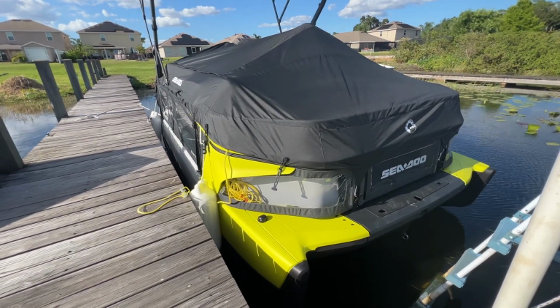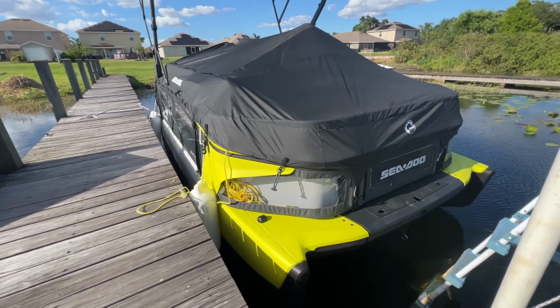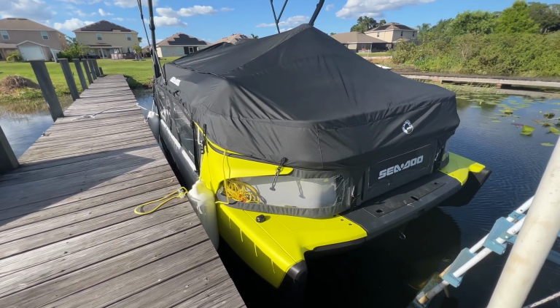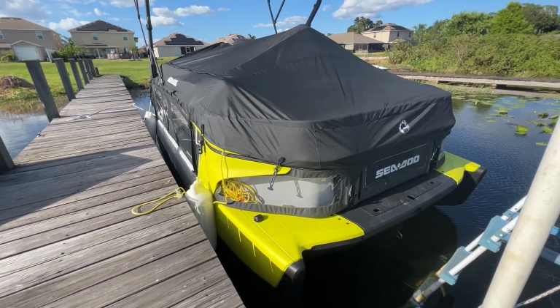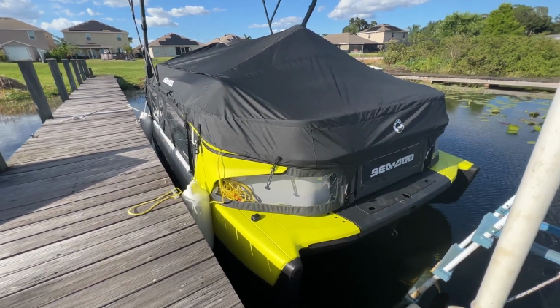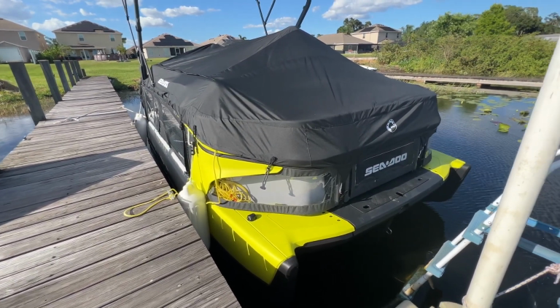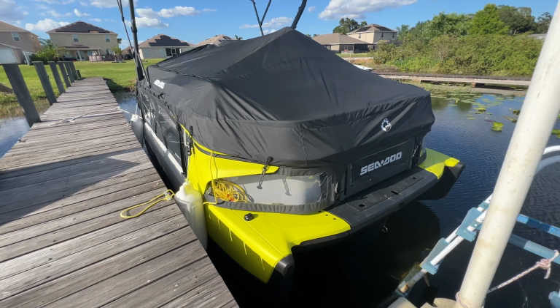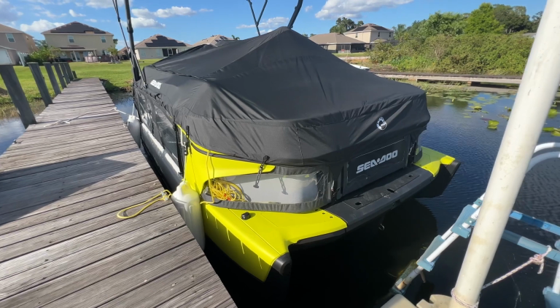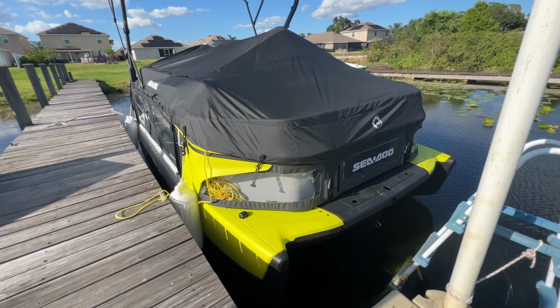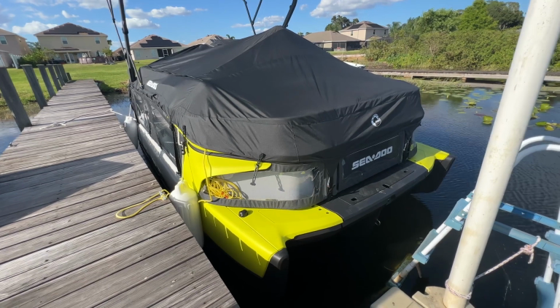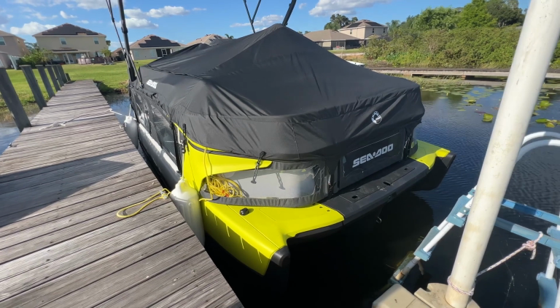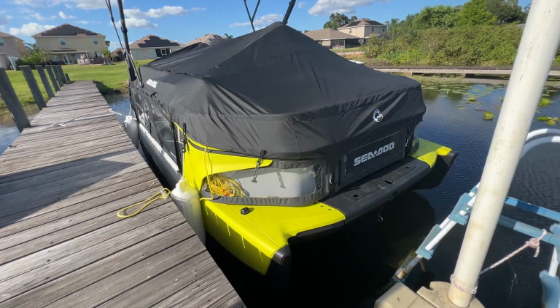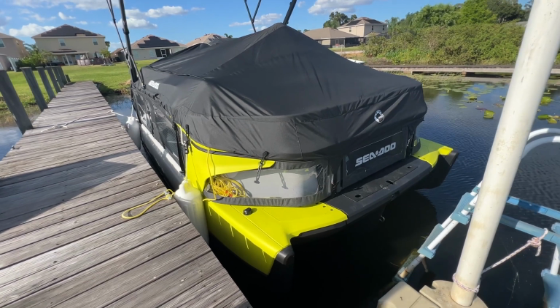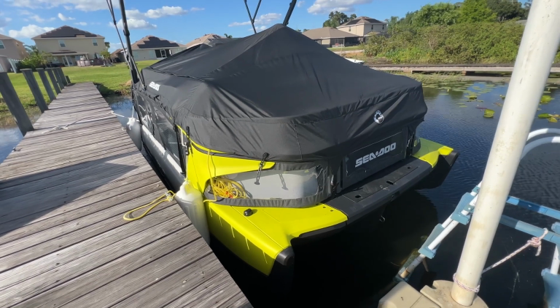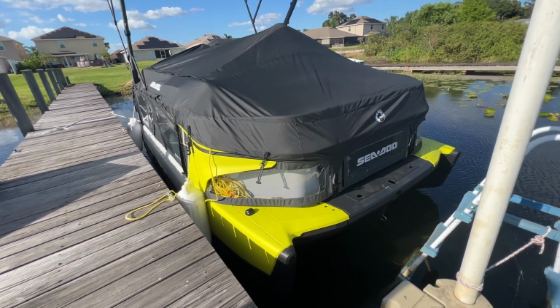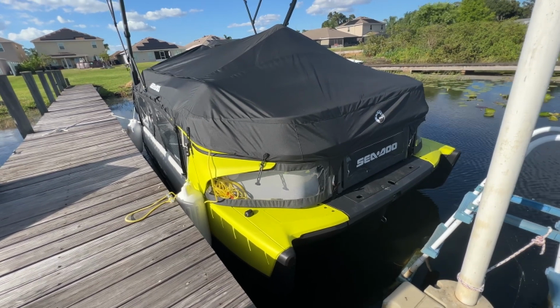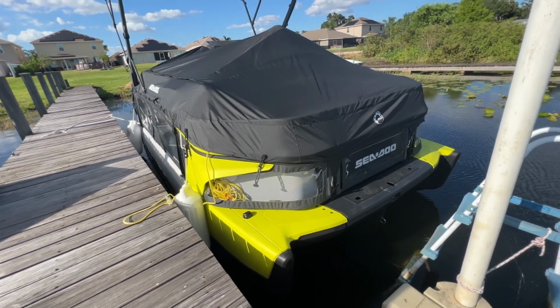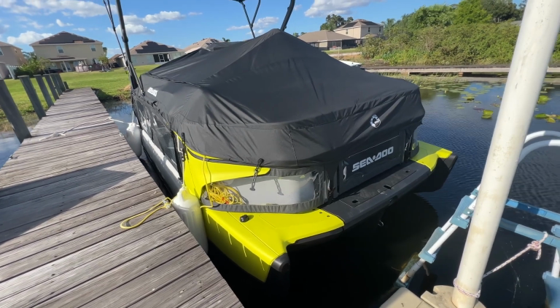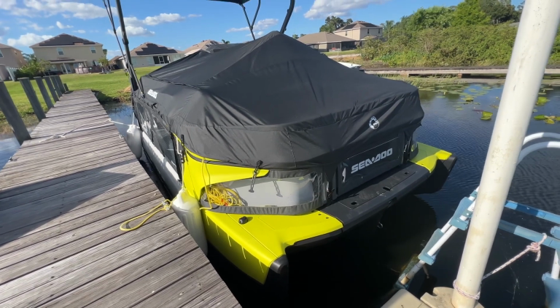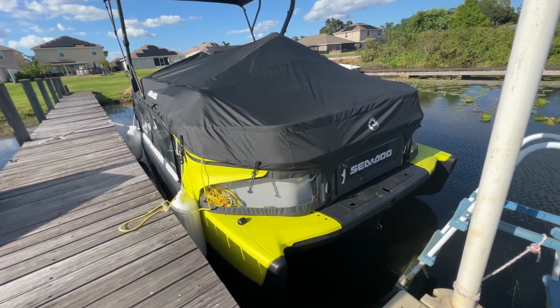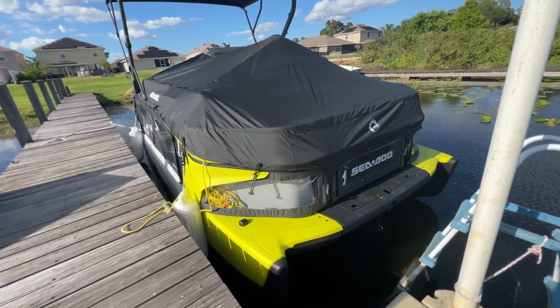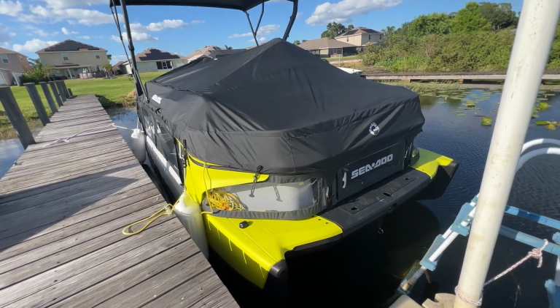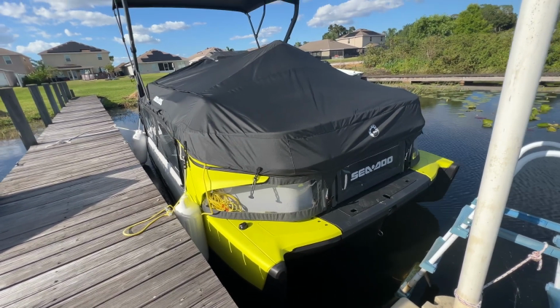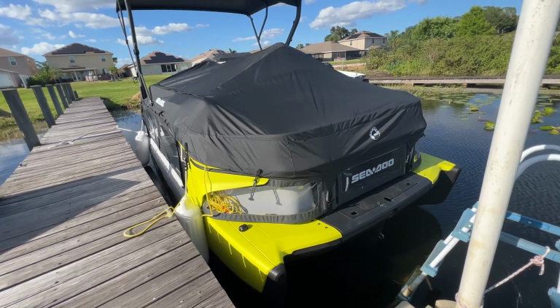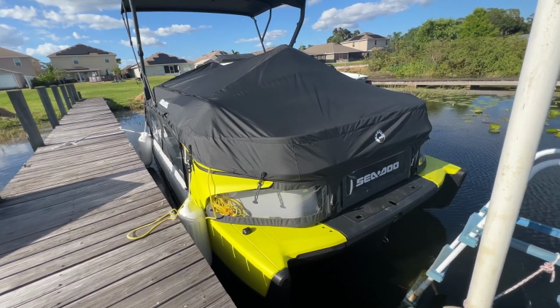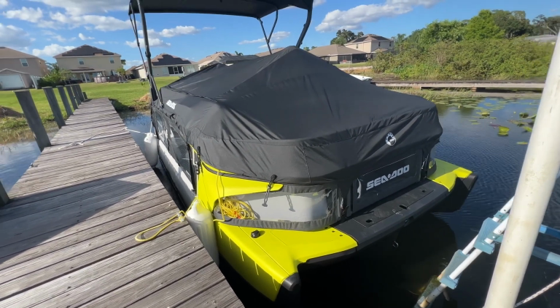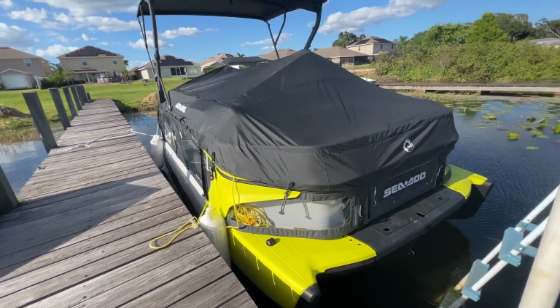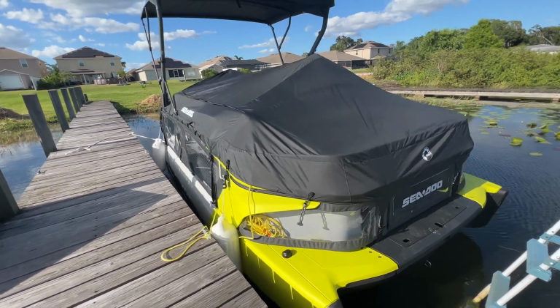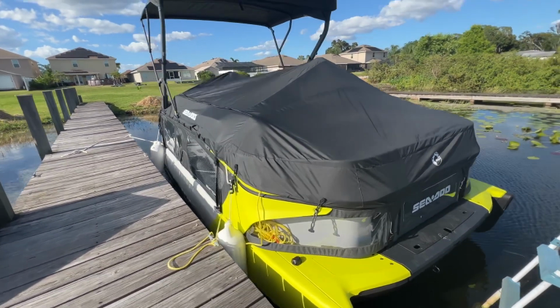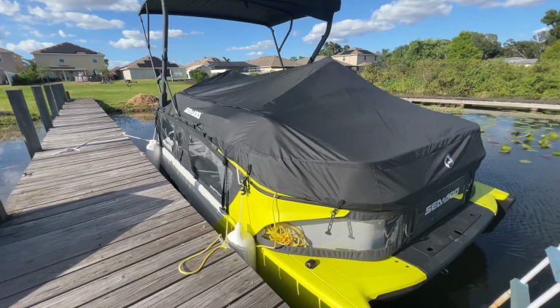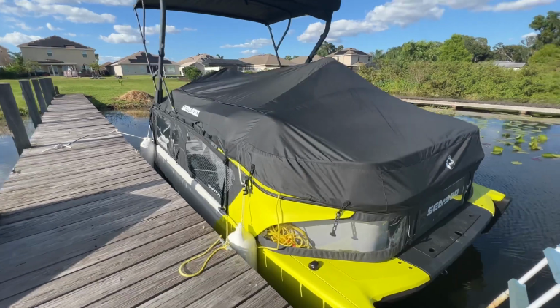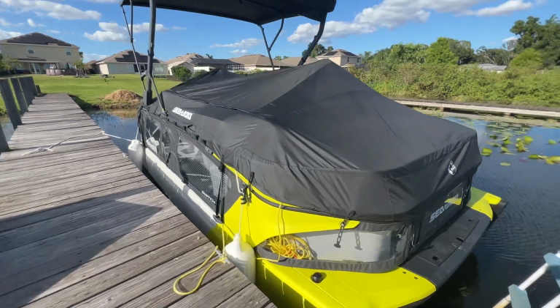I've also installed a group 27 battery in the storage. I've got some pictures of that and I'll post those too.